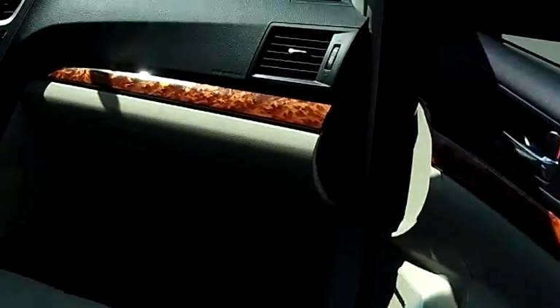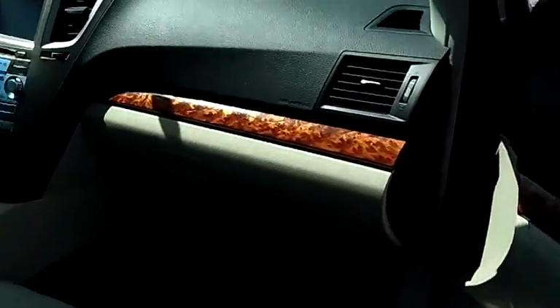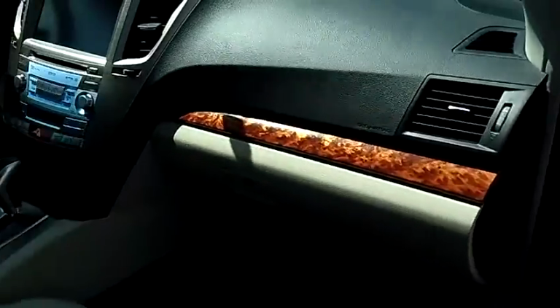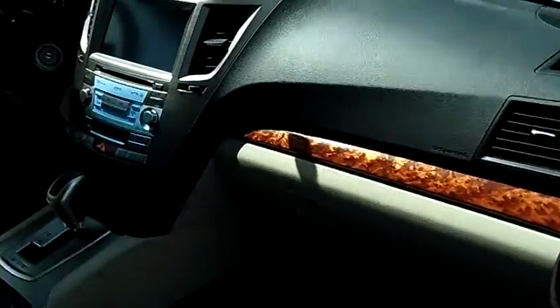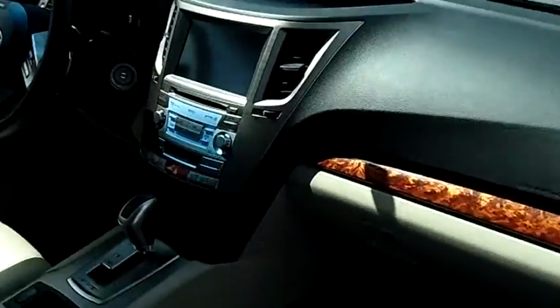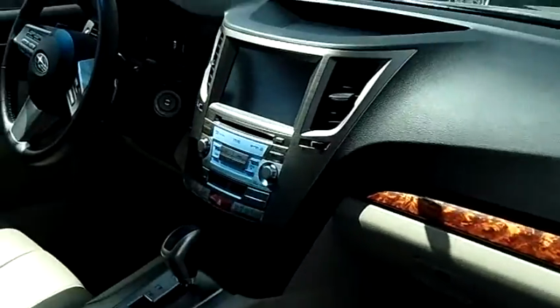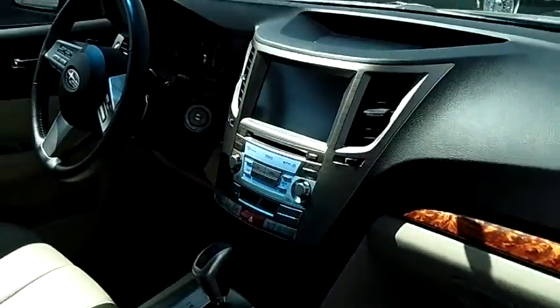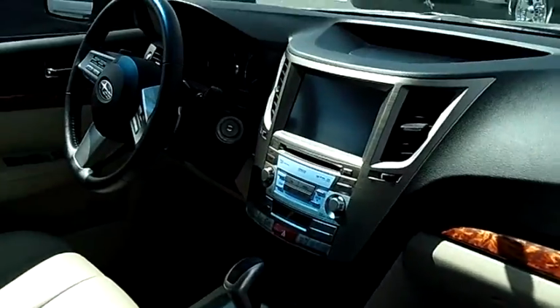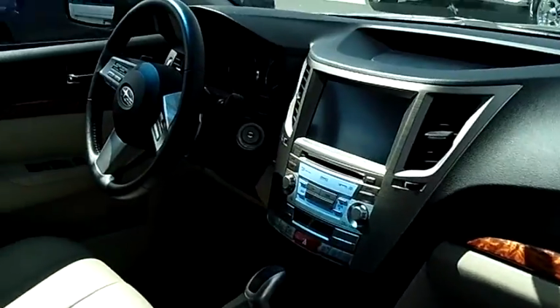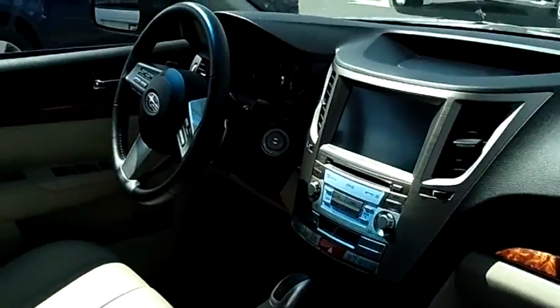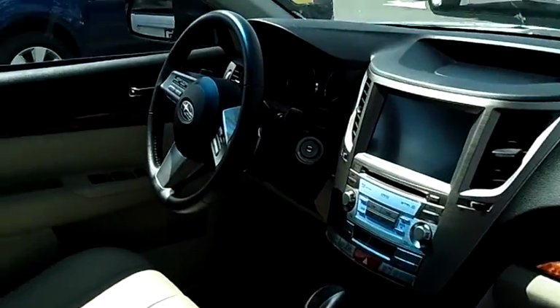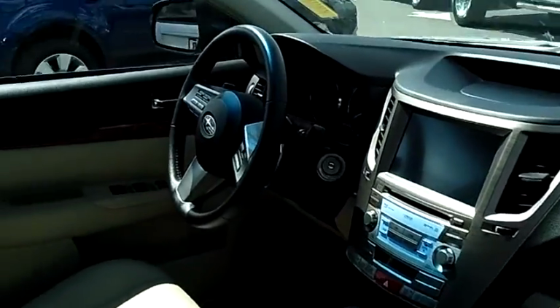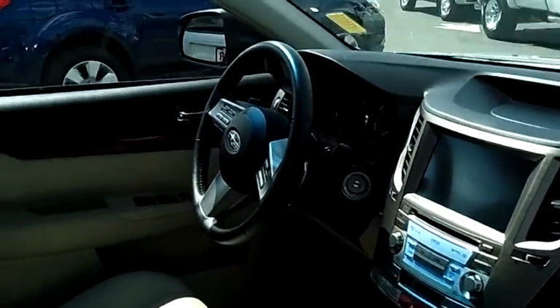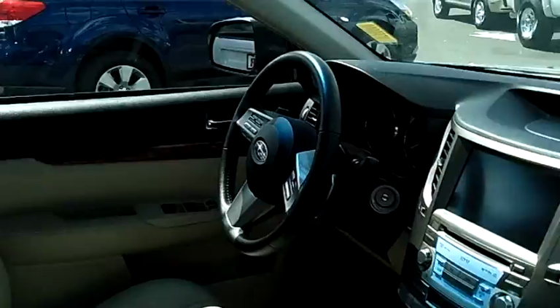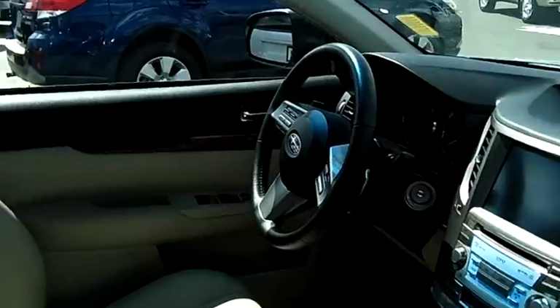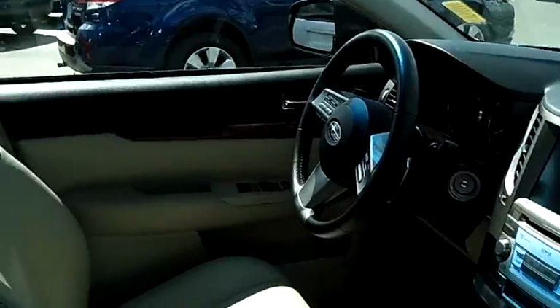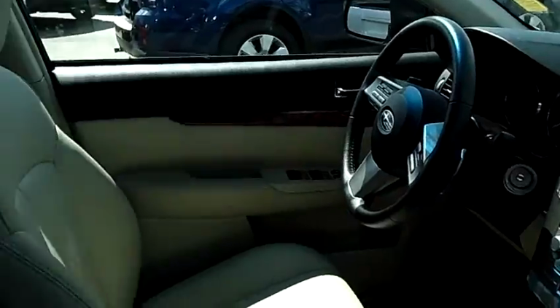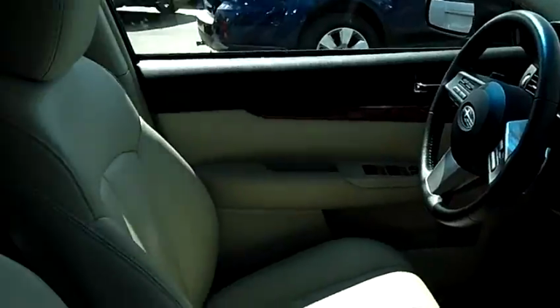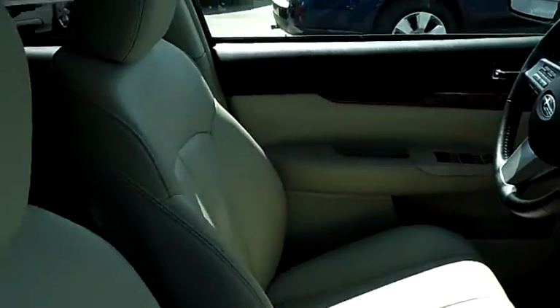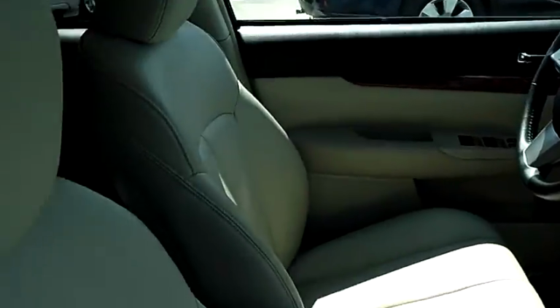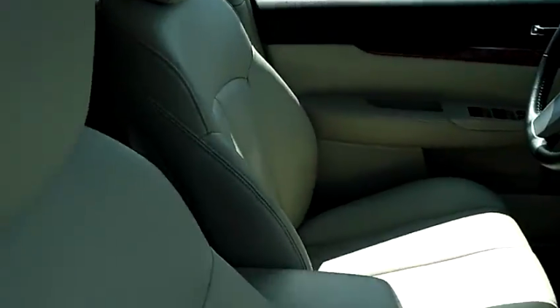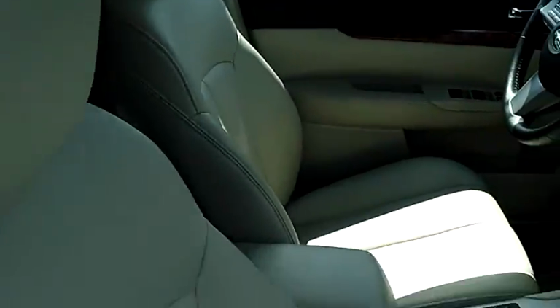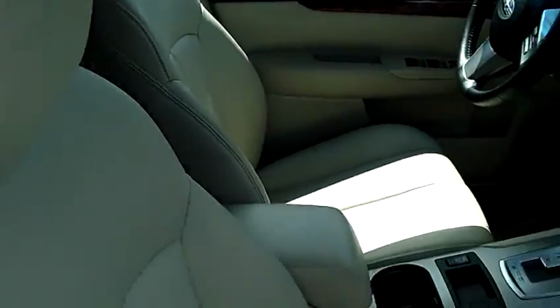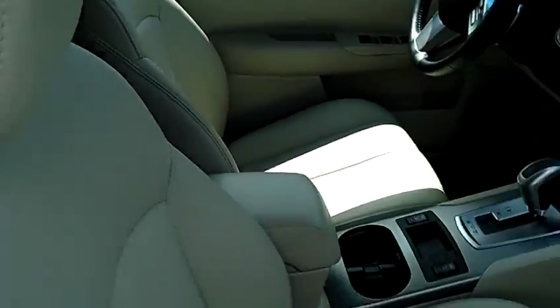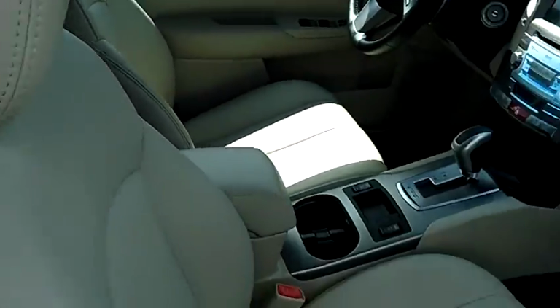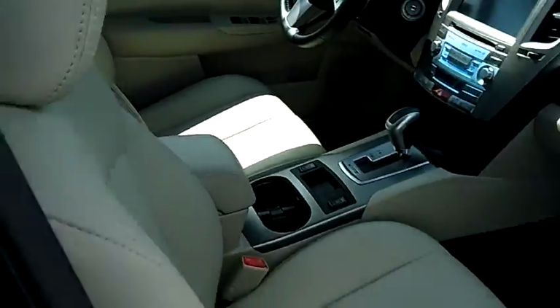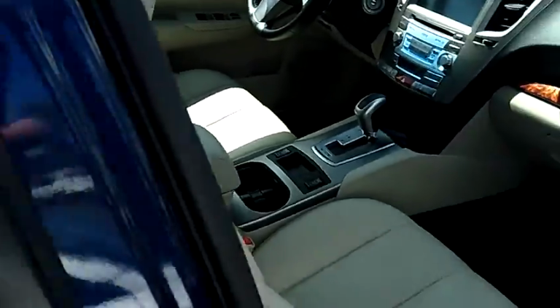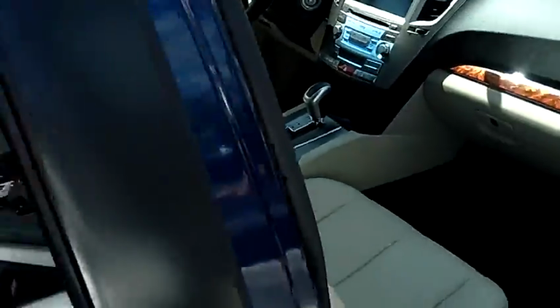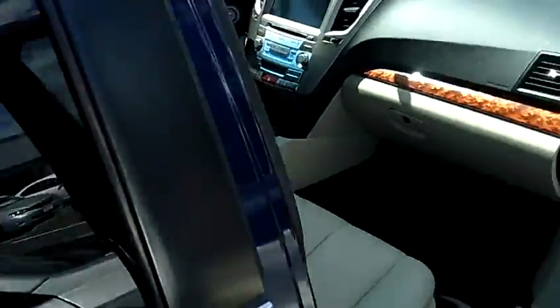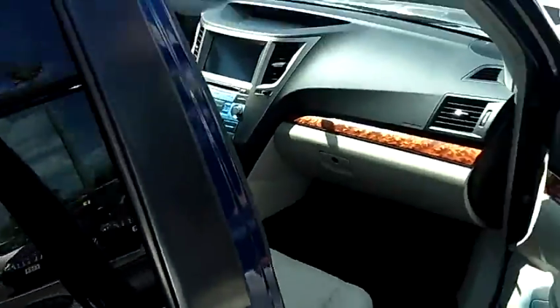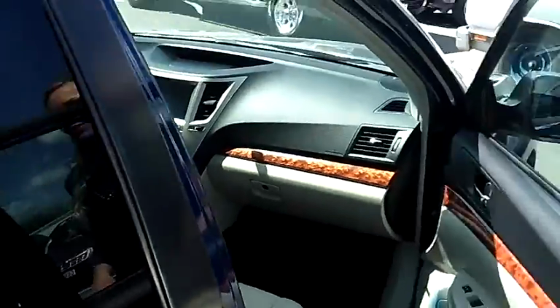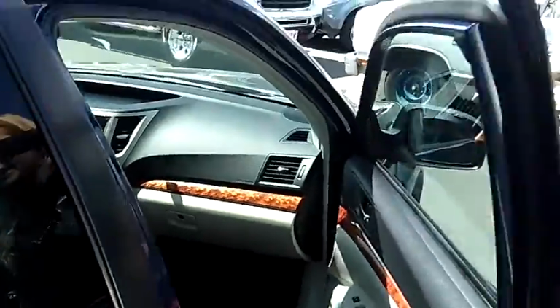It also features power windows, power door locks, a DVD and navigation system, and a single disc MP3.